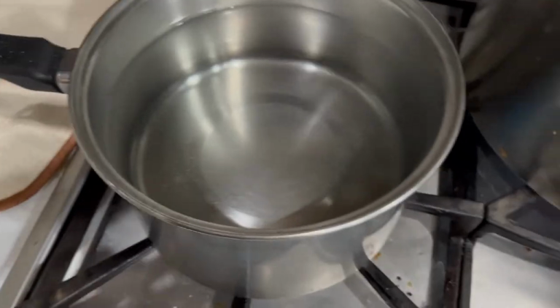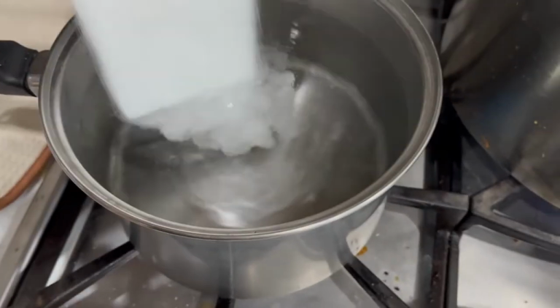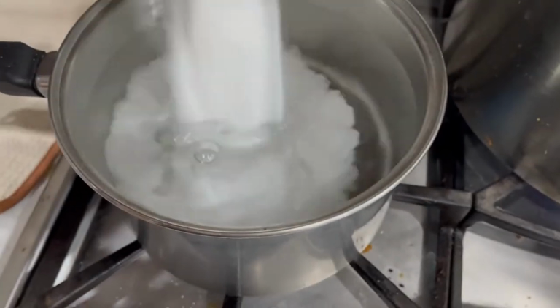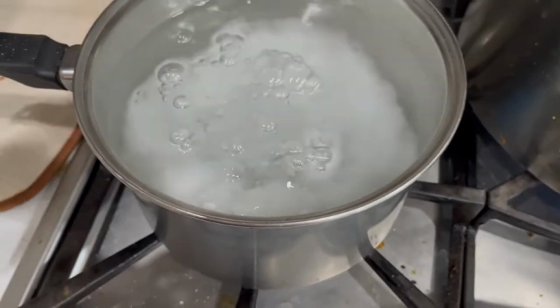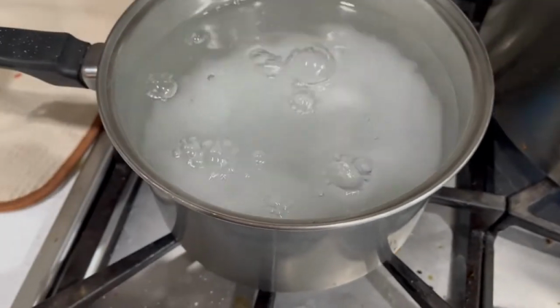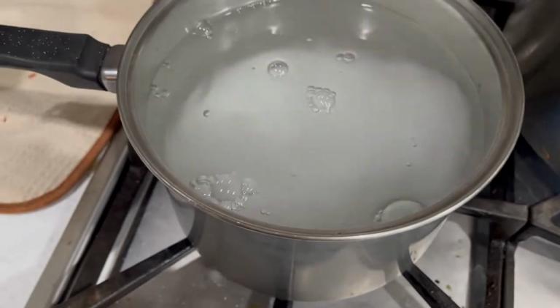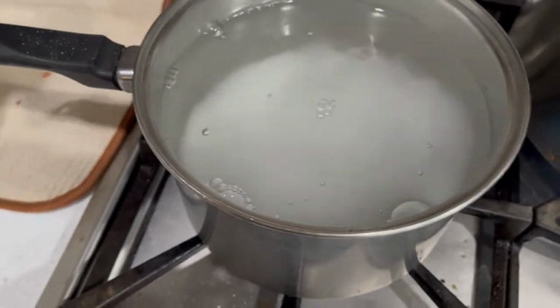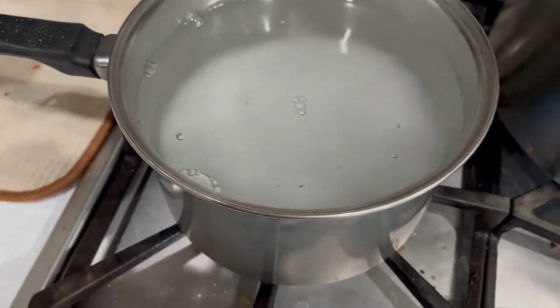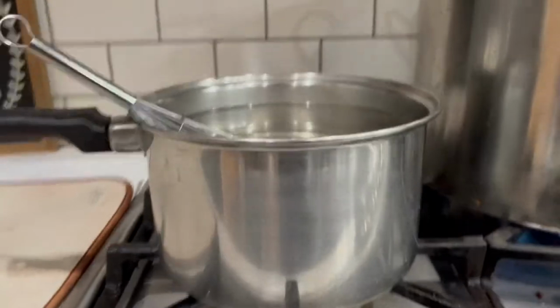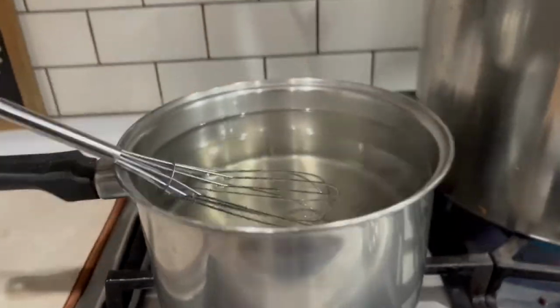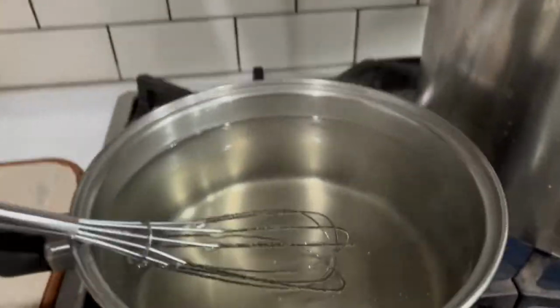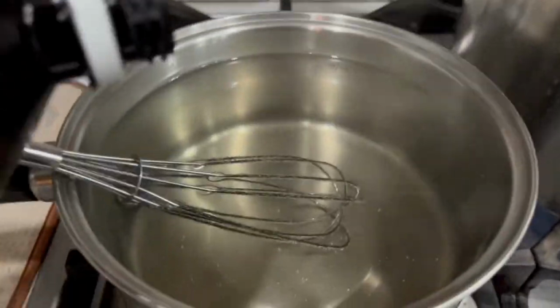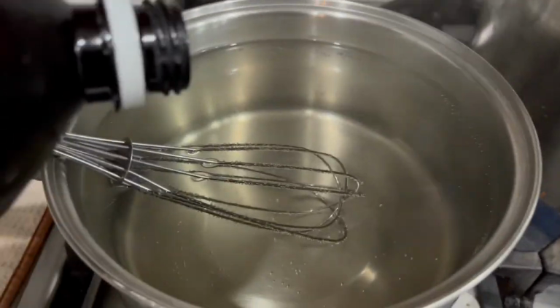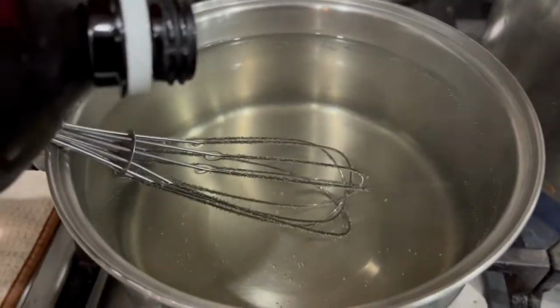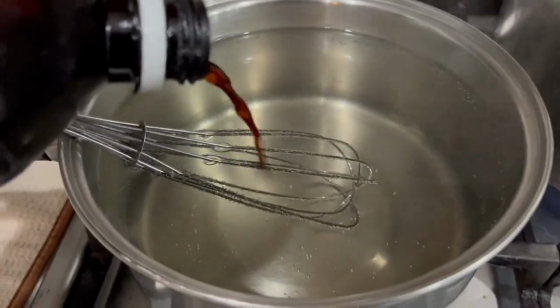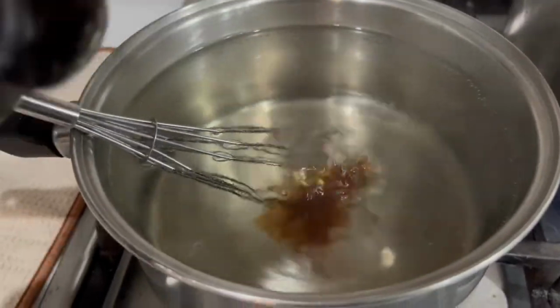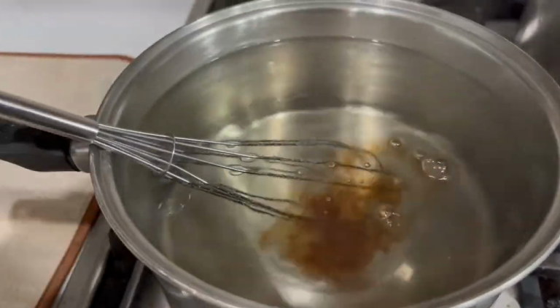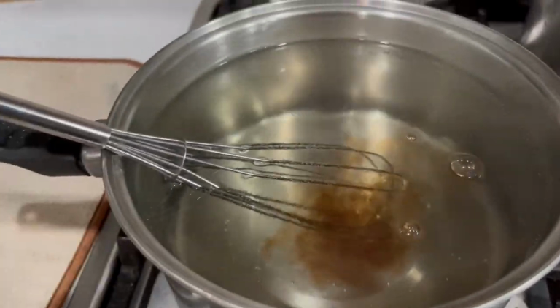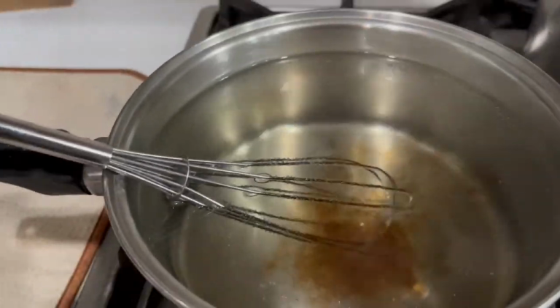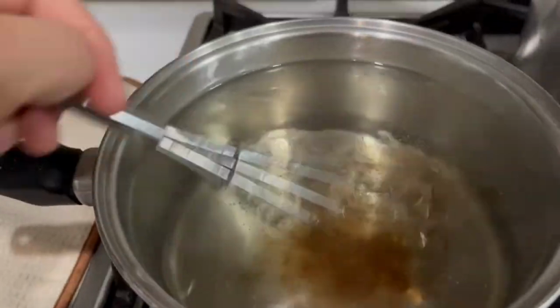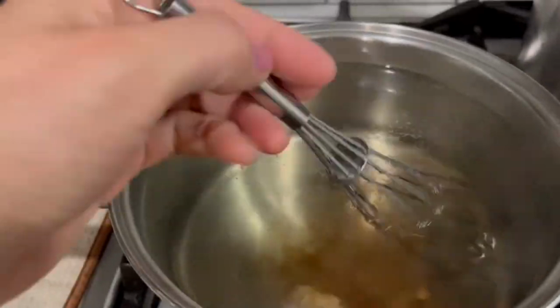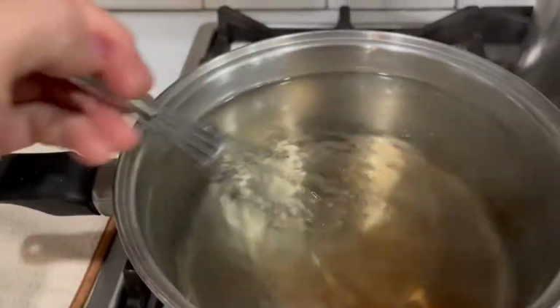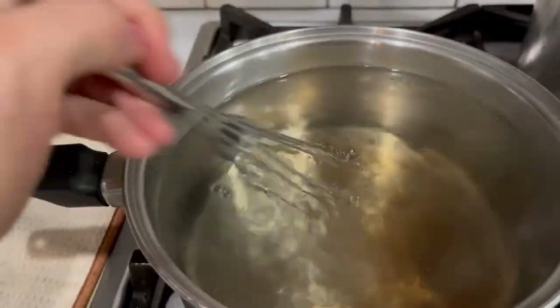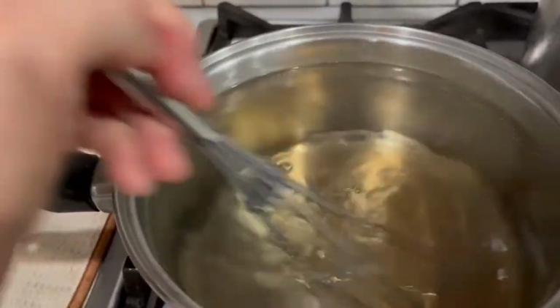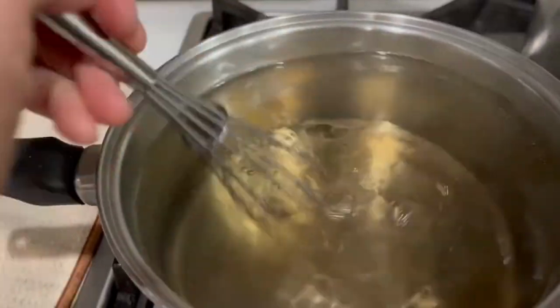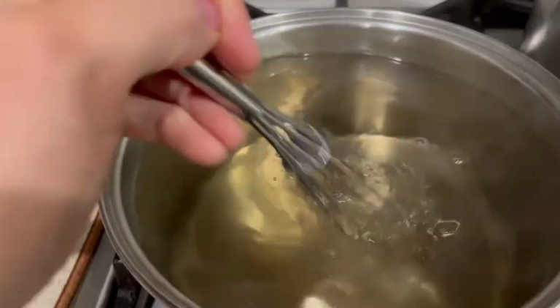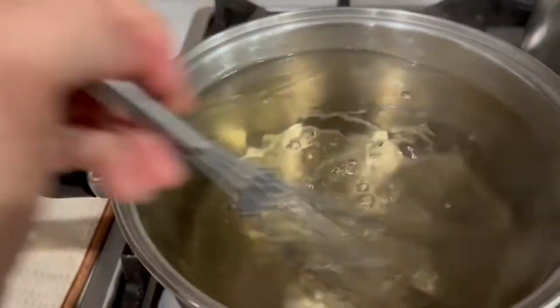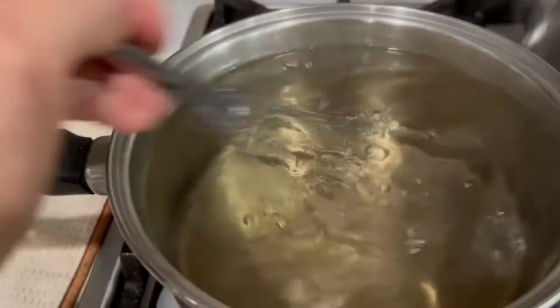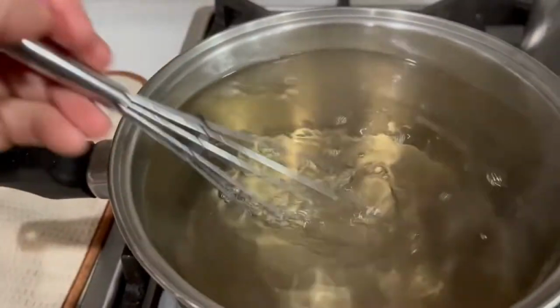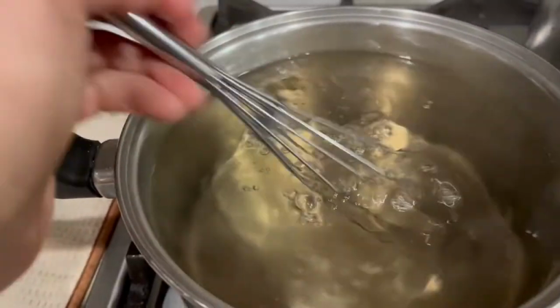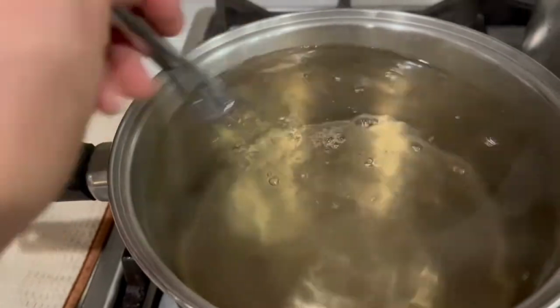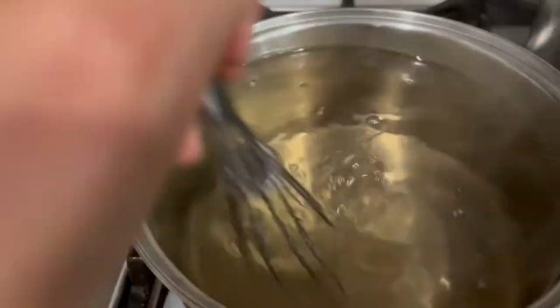I don't get too fancy with my syrup. I just keep it simple with three parts water to one part sugar, and then add a splash of vanilla.